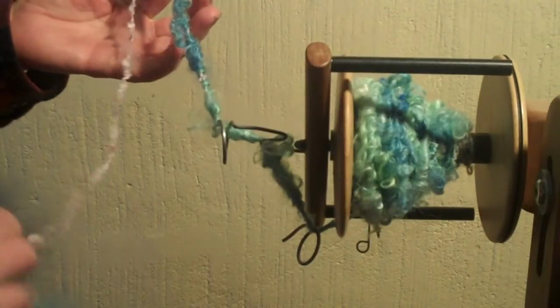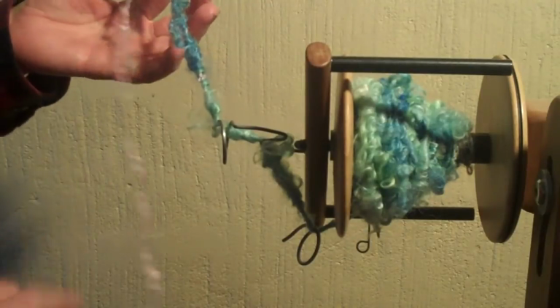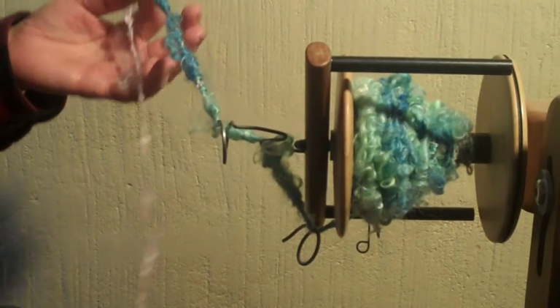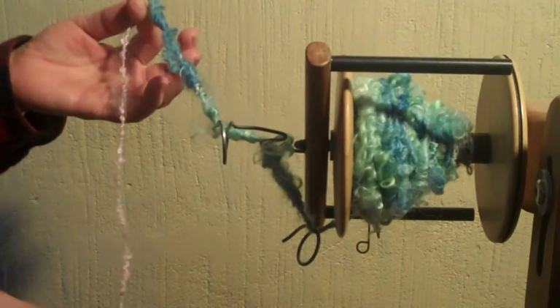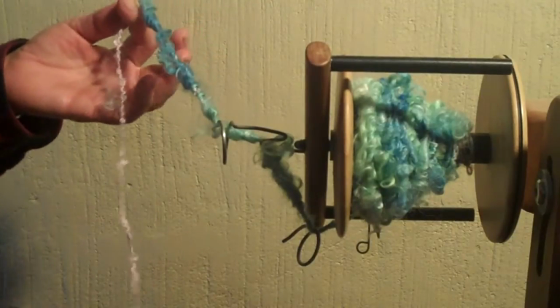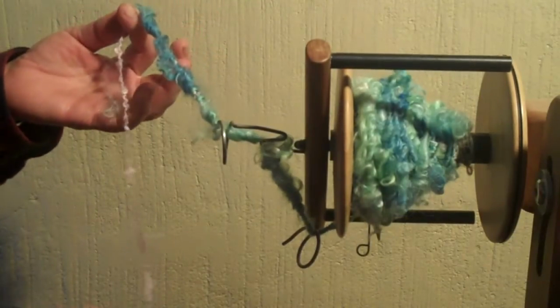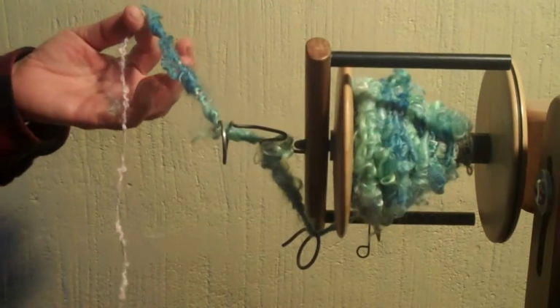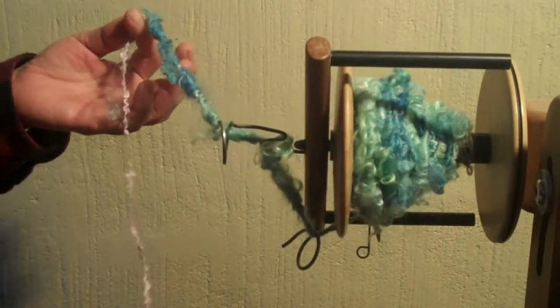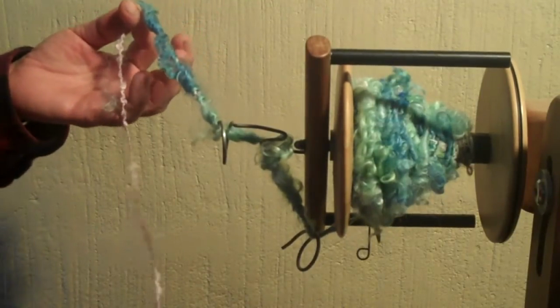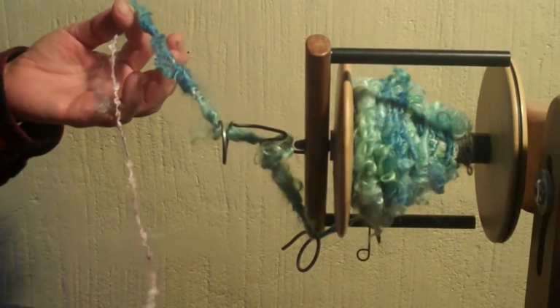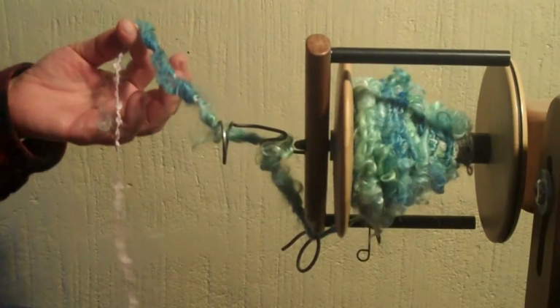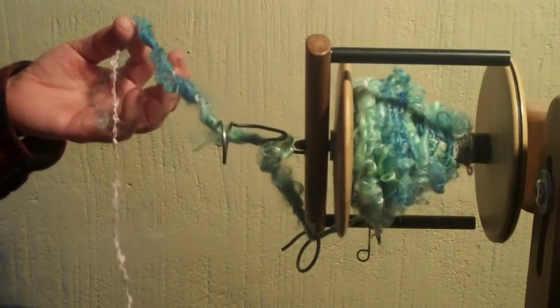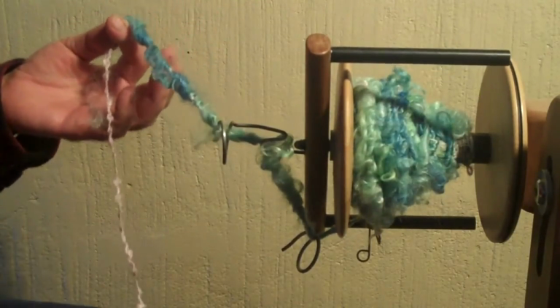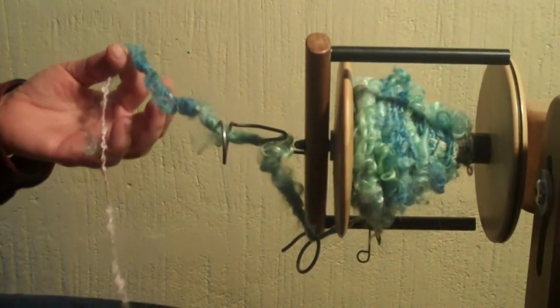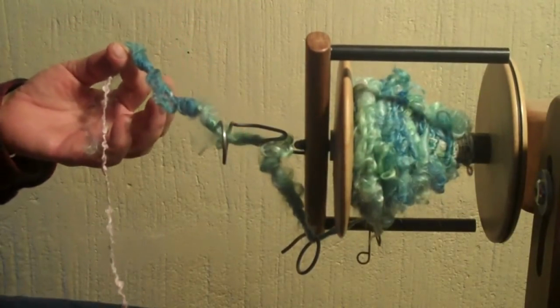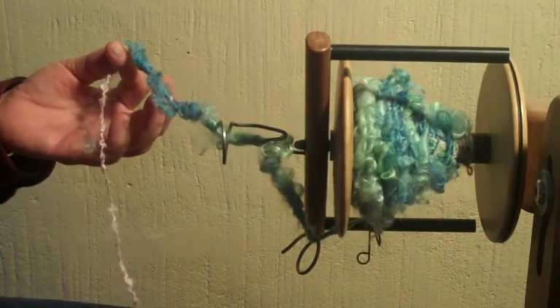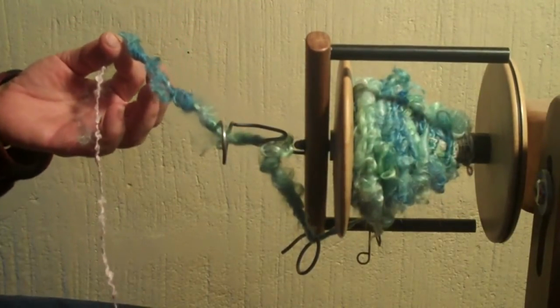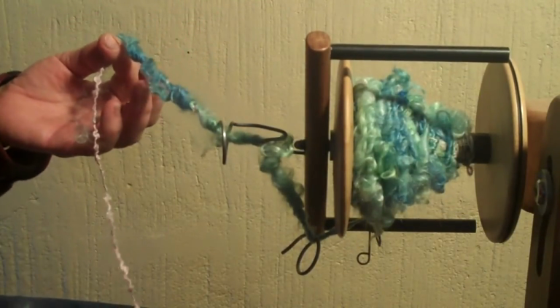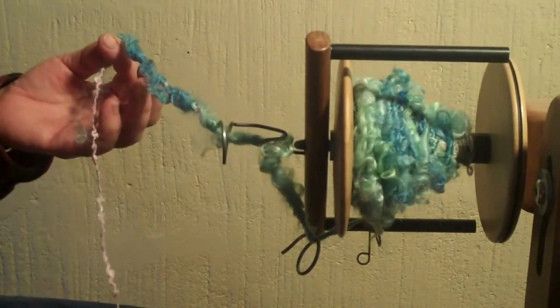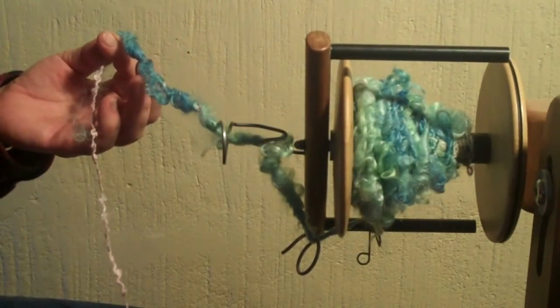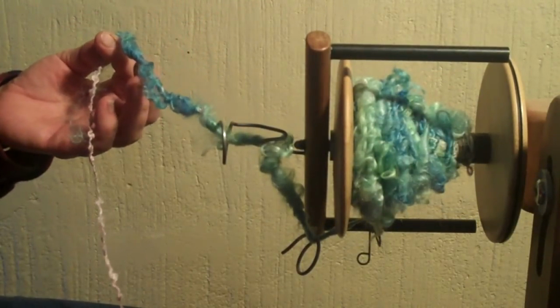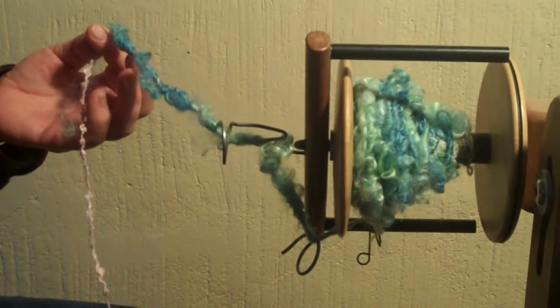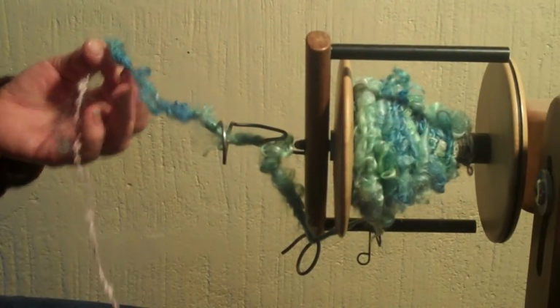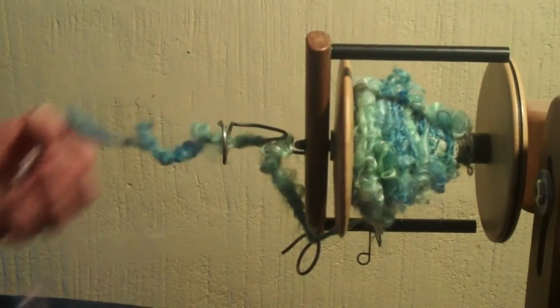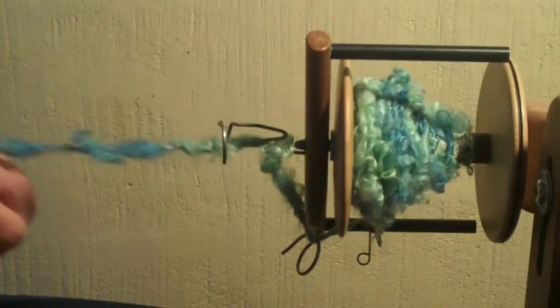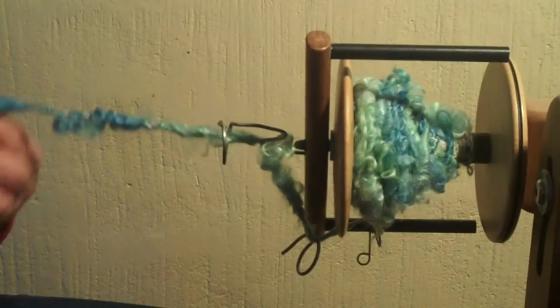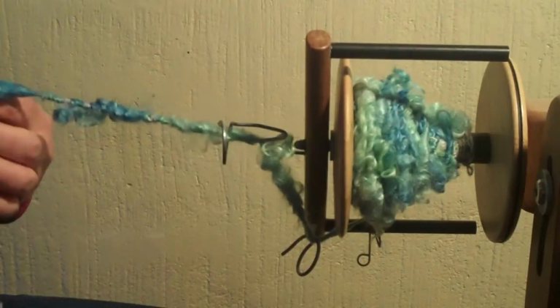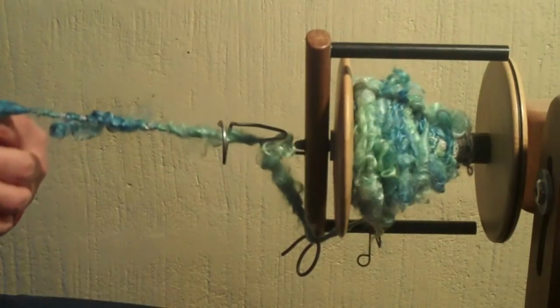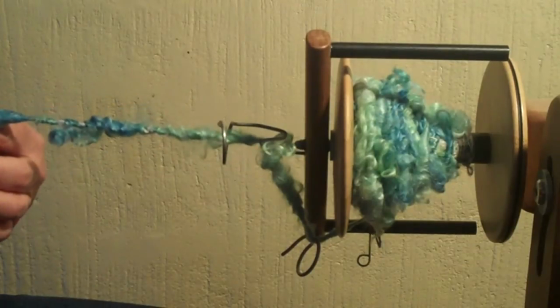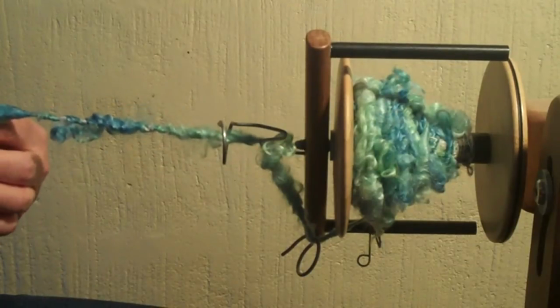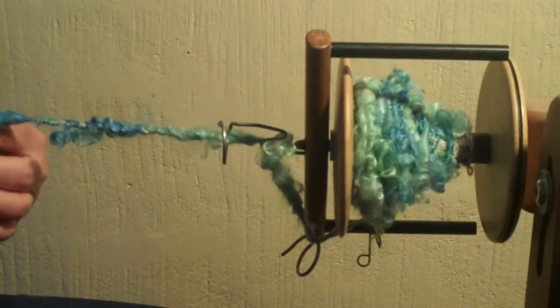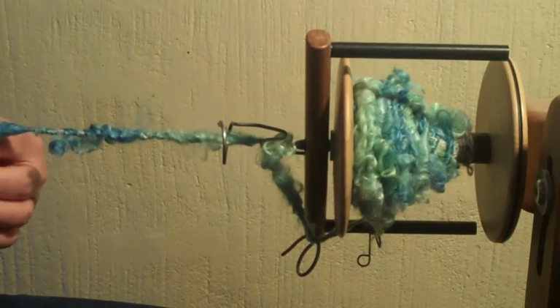Please experiment, try, play with this. I know you're going to enjoy it. Thanks for watching.